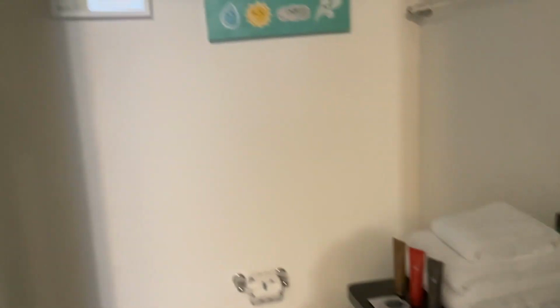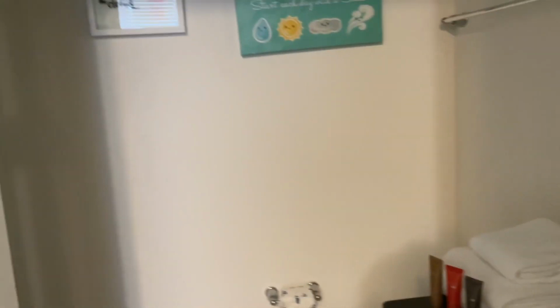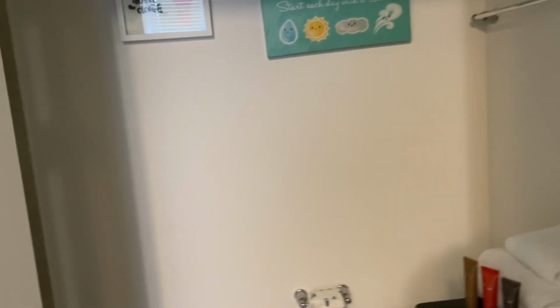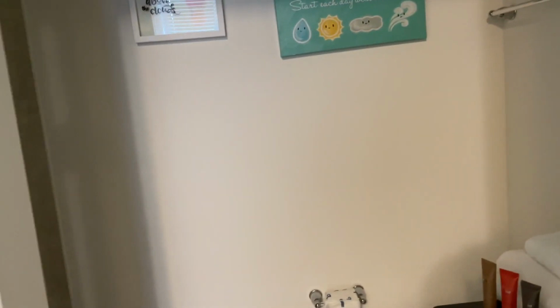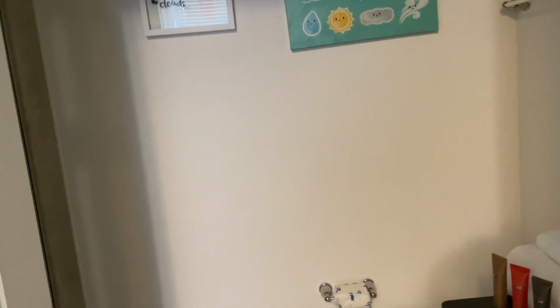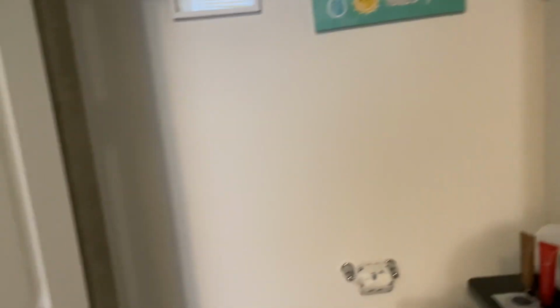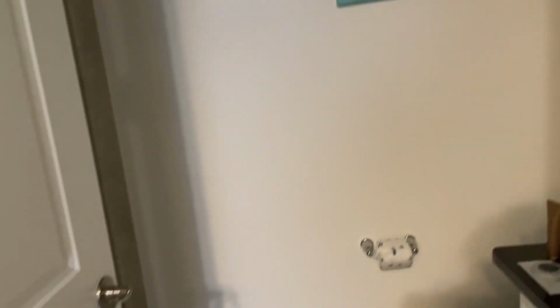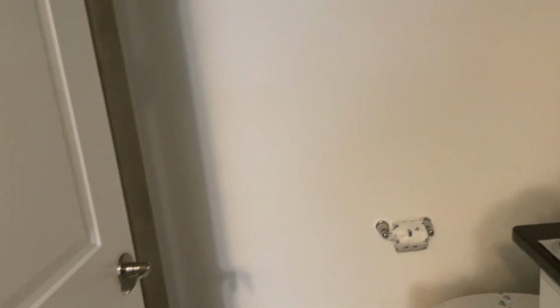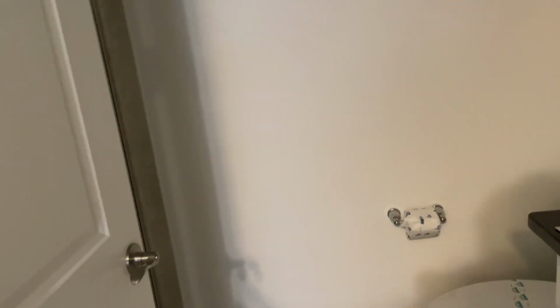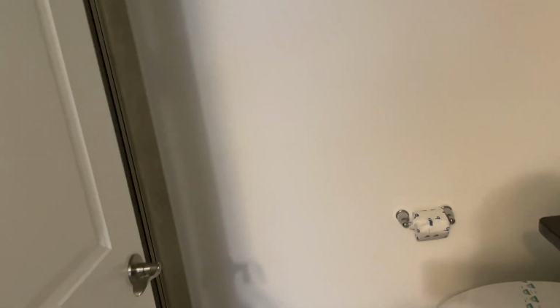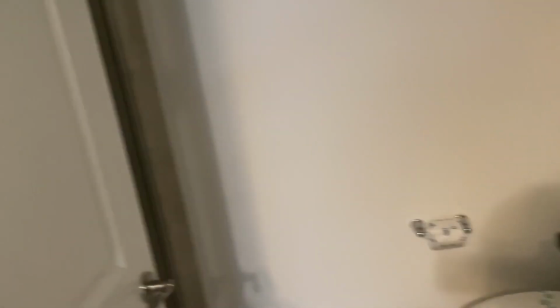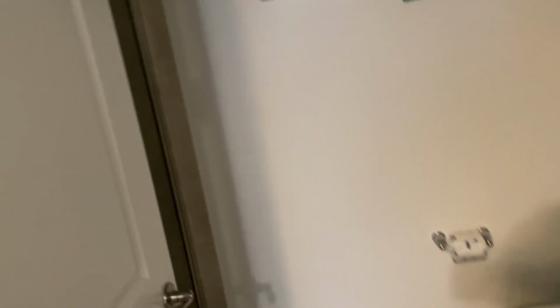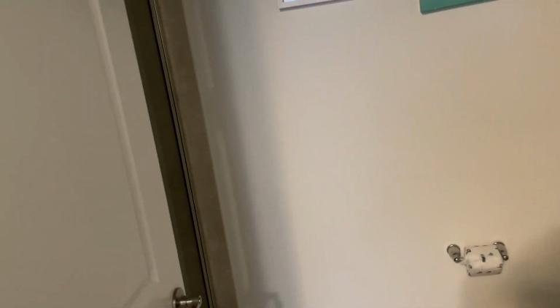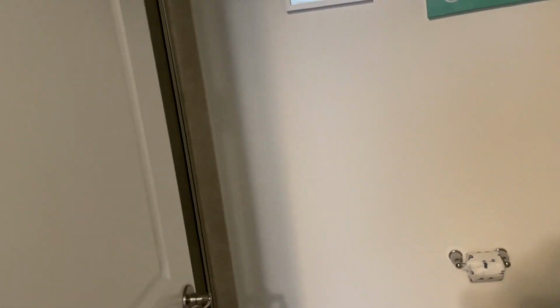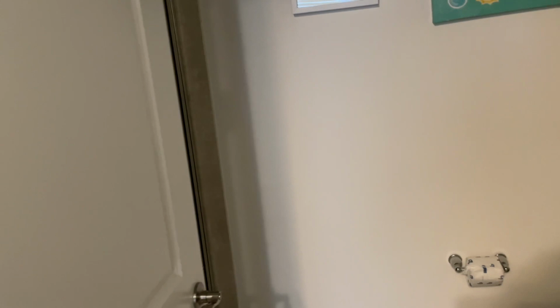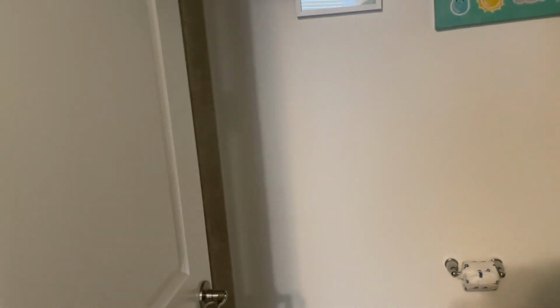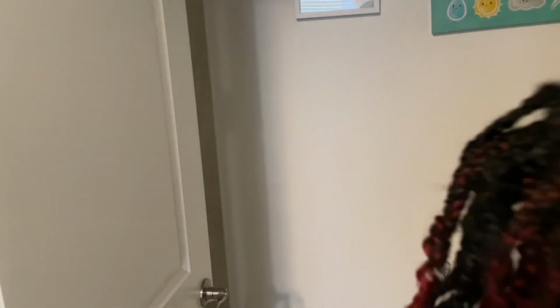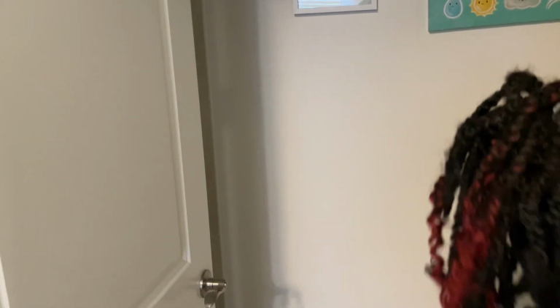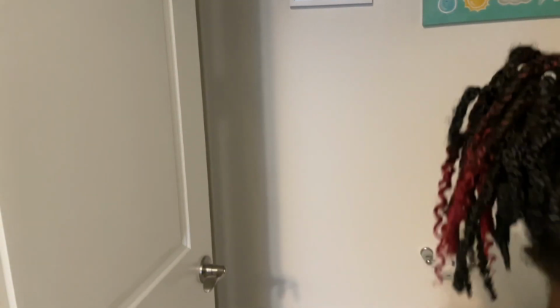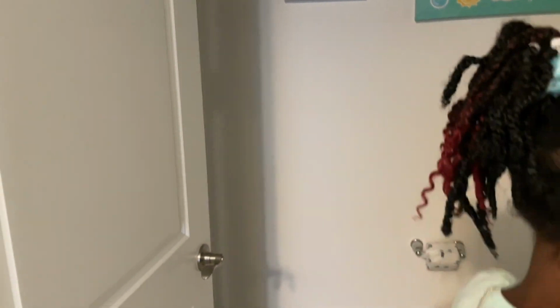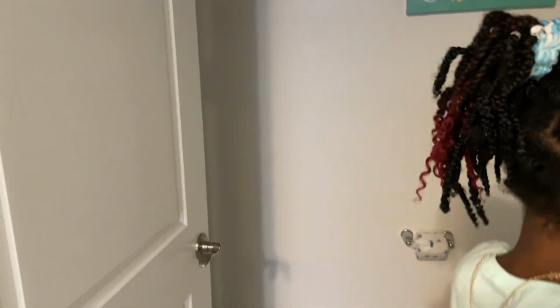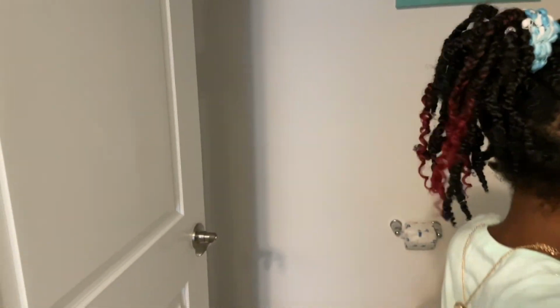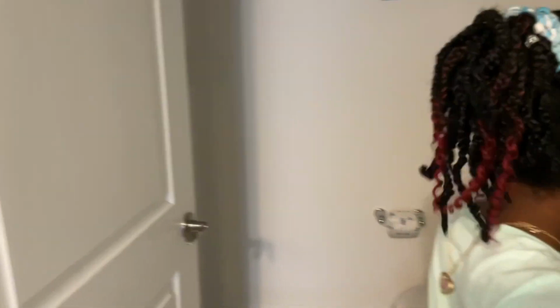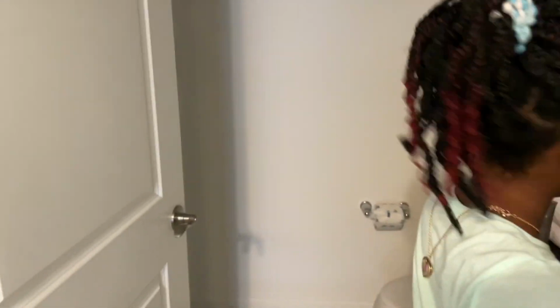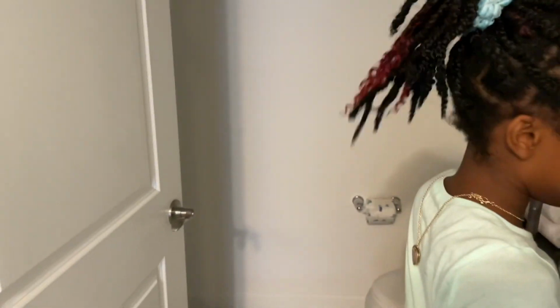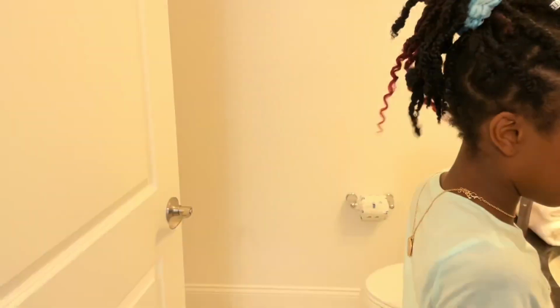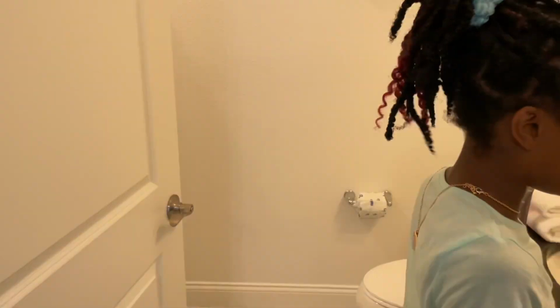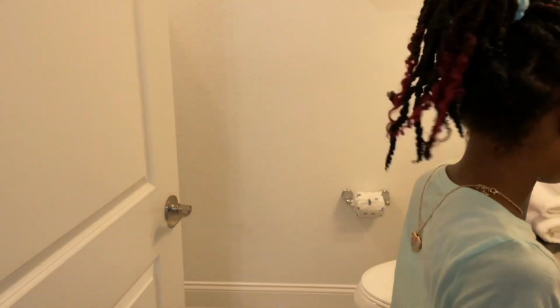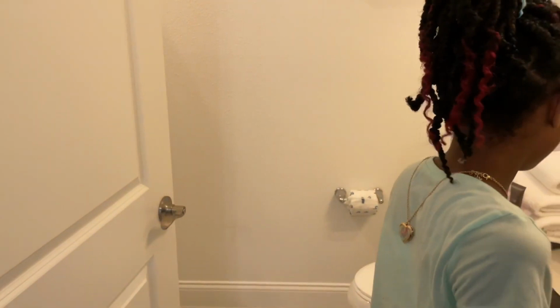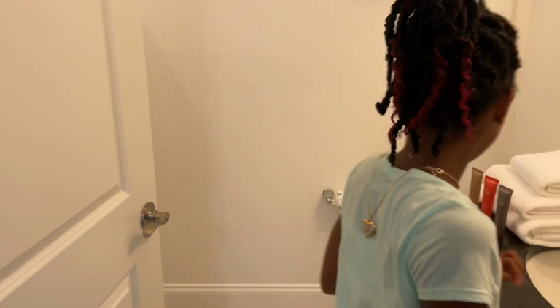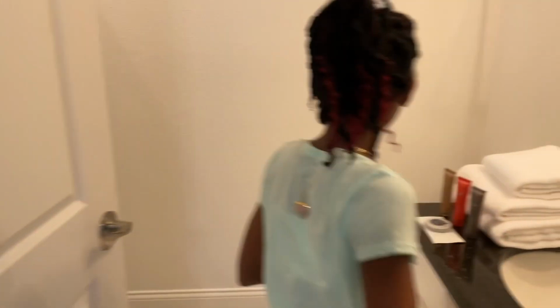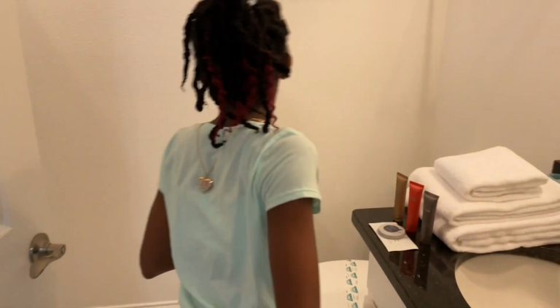Wait, is there like a bath? Yes, you have a shower. Turn the light on in there.